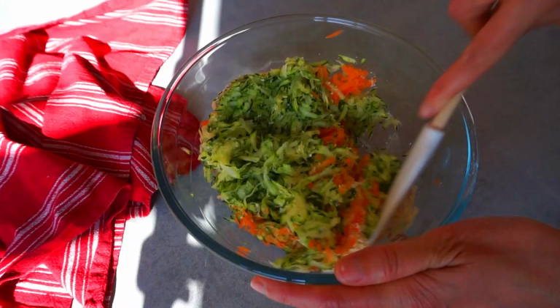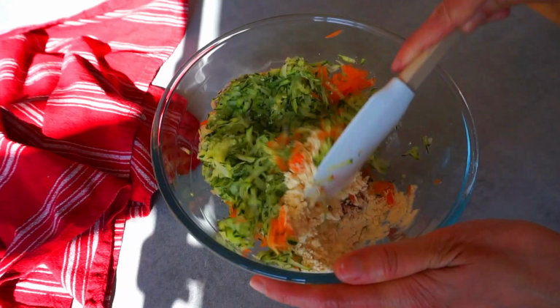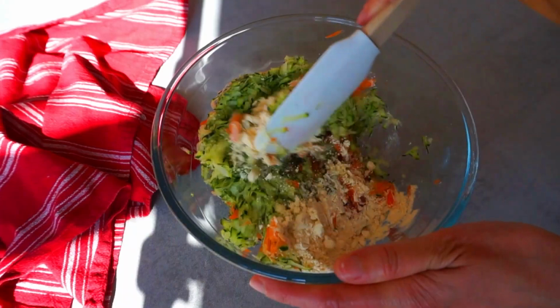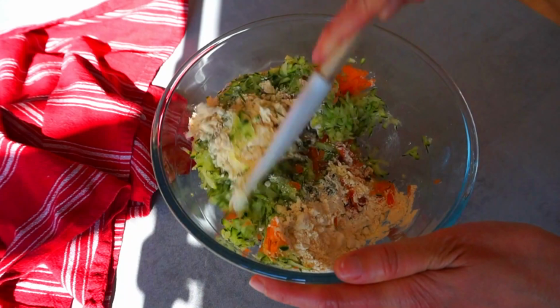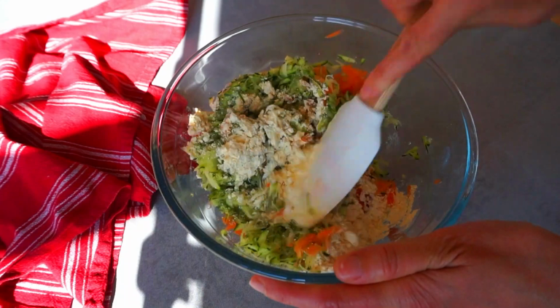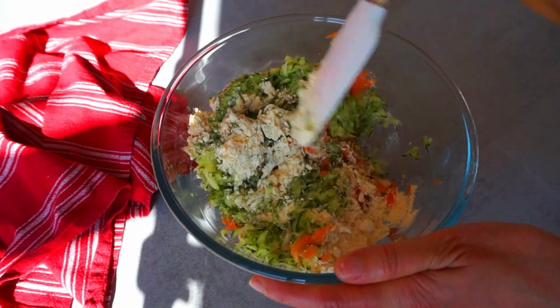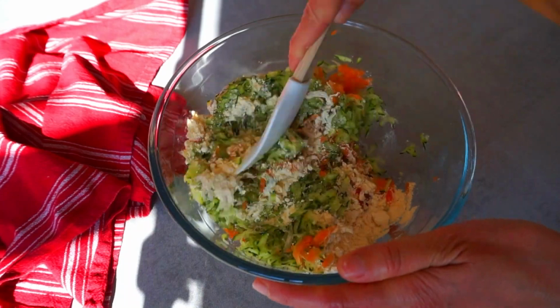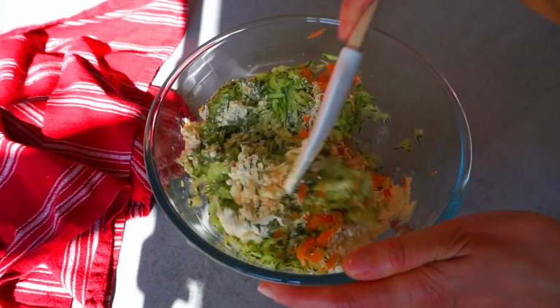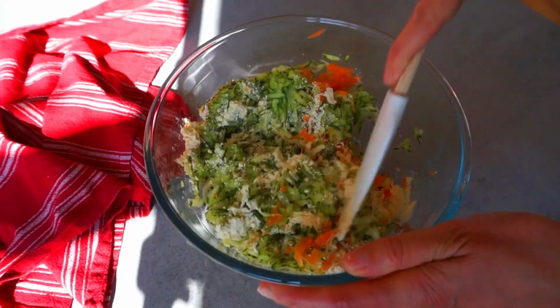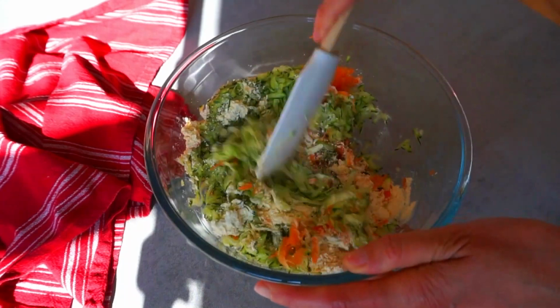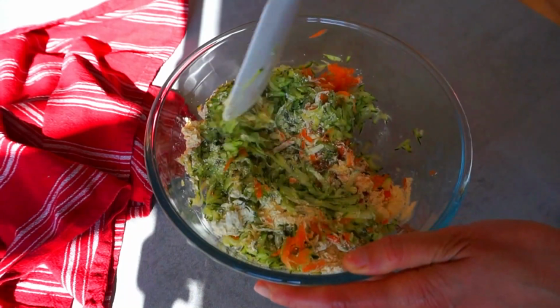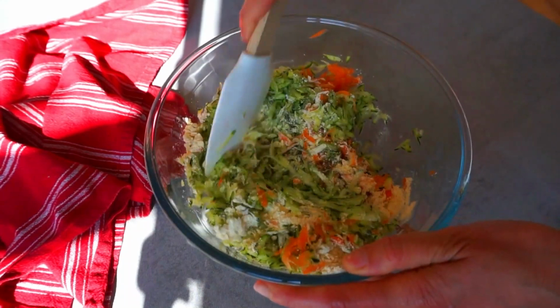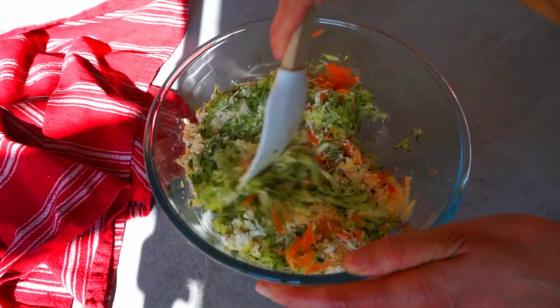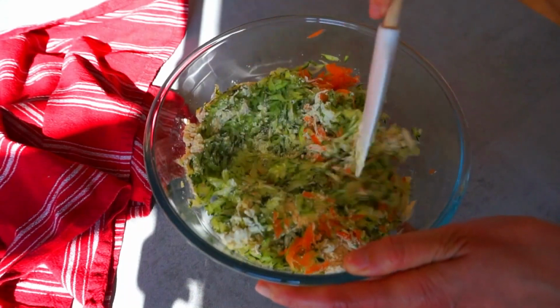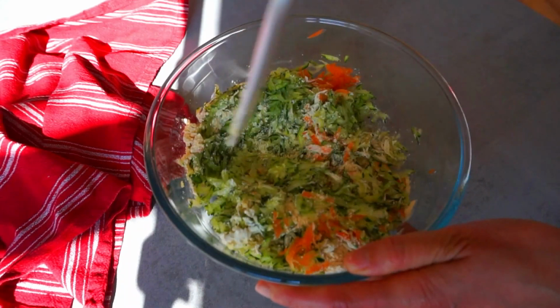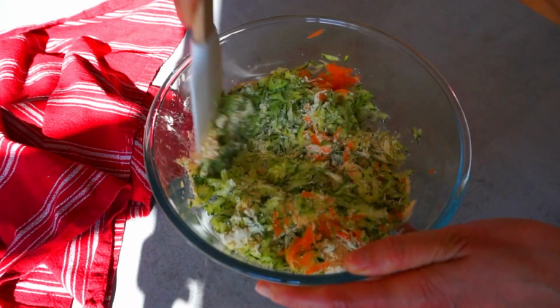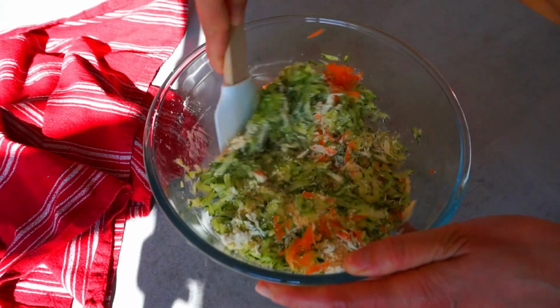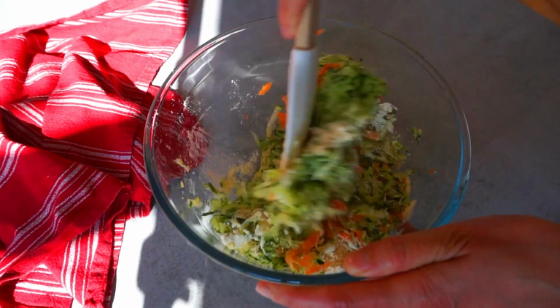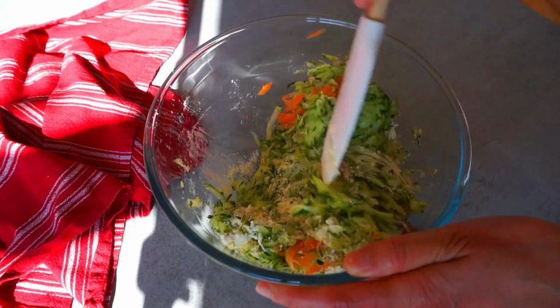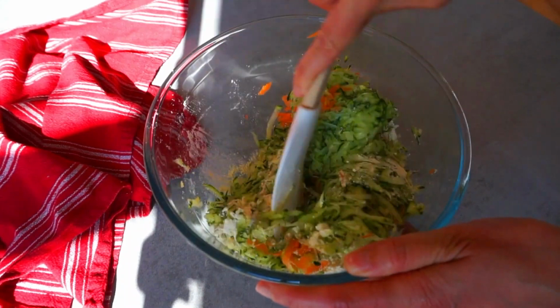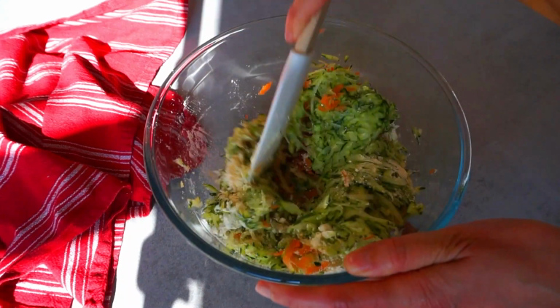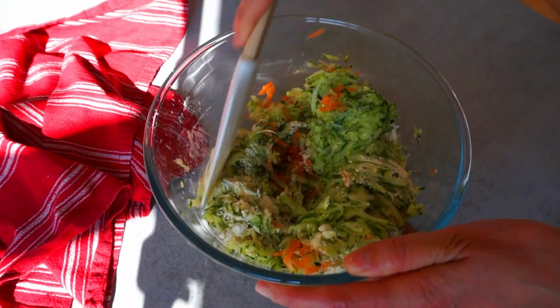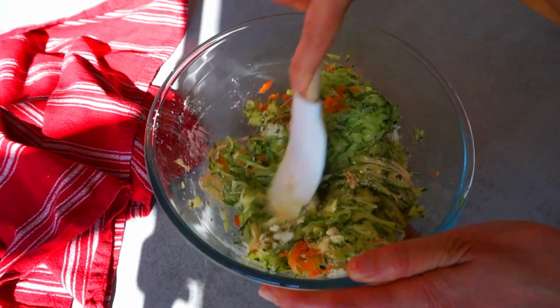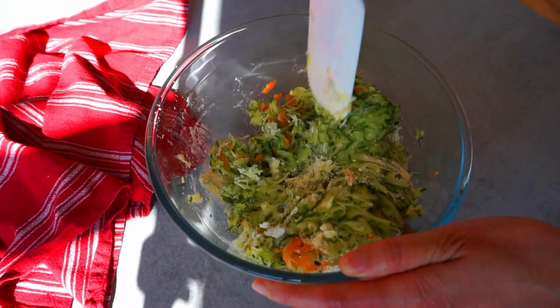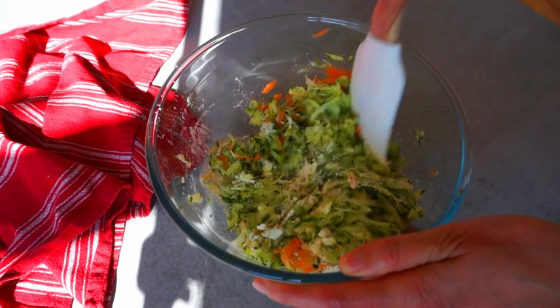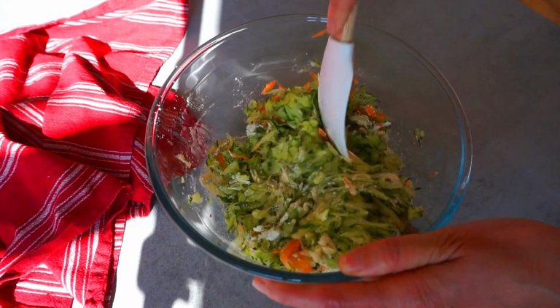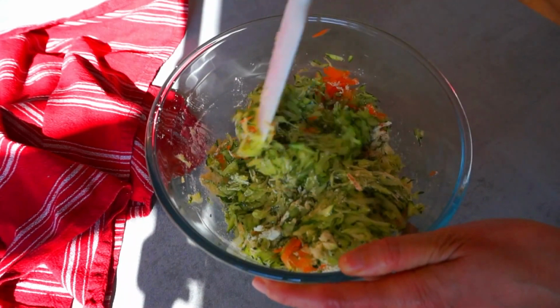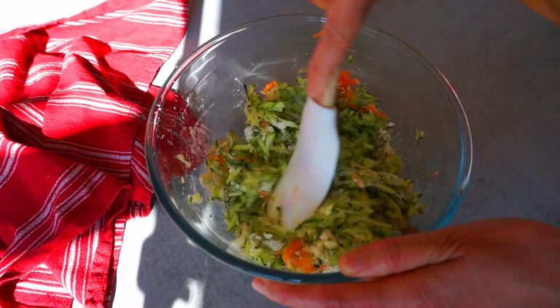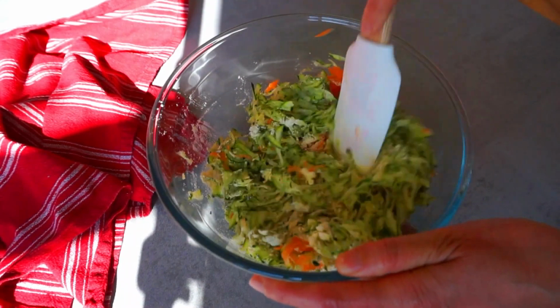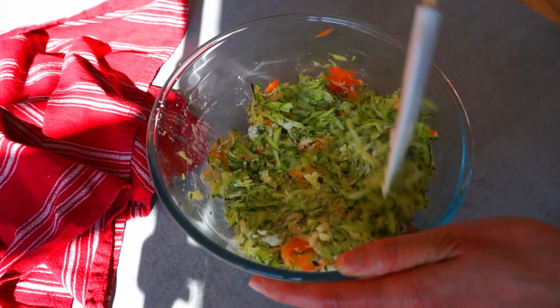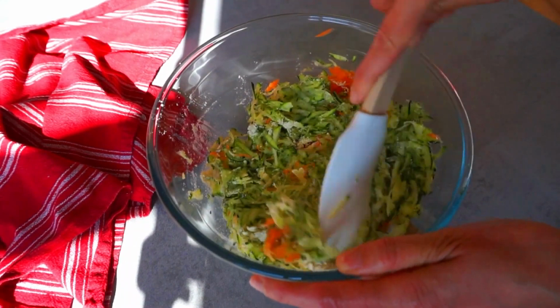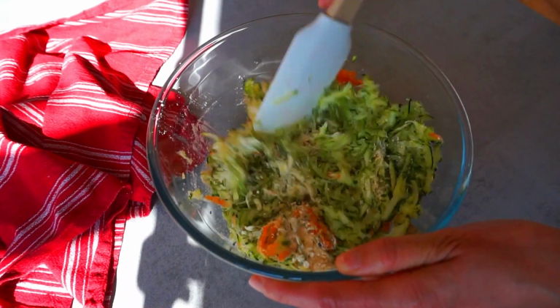Now we are going to mix everything with a tong, or you can also use your hands, whatever you prefer.